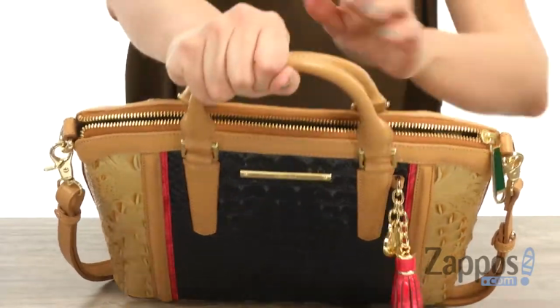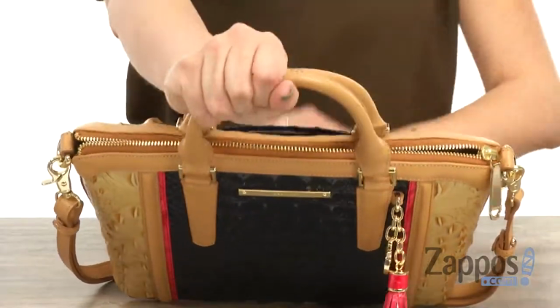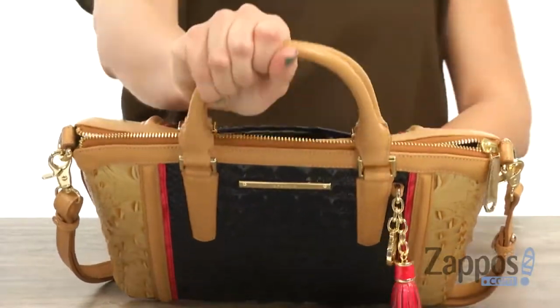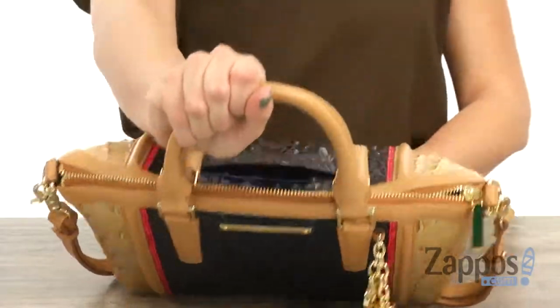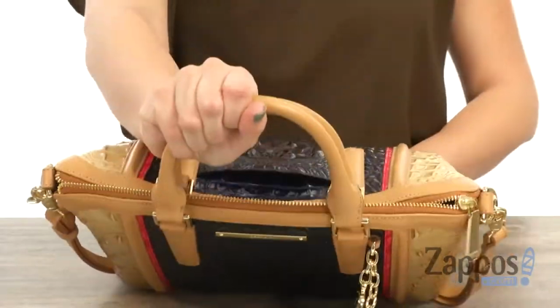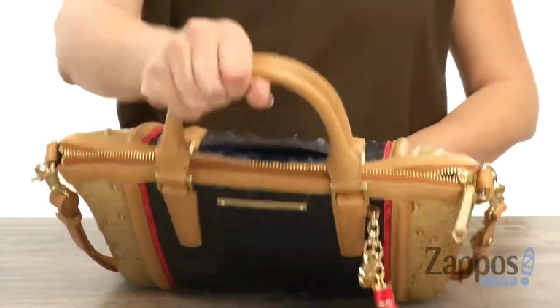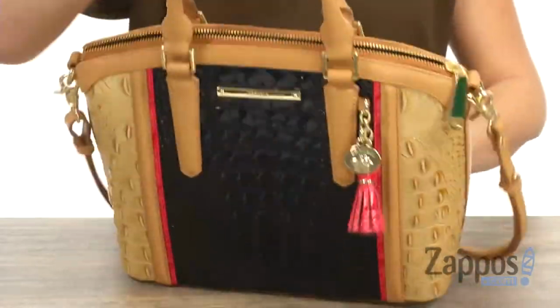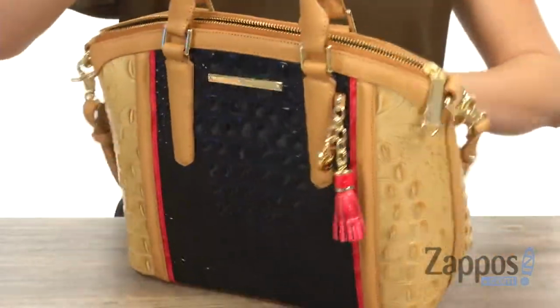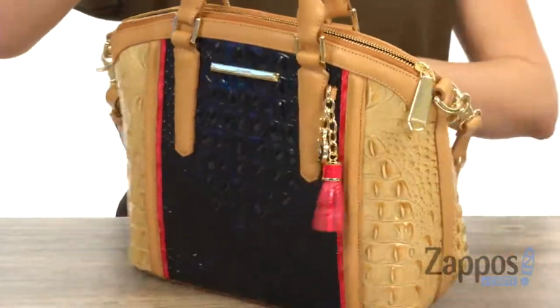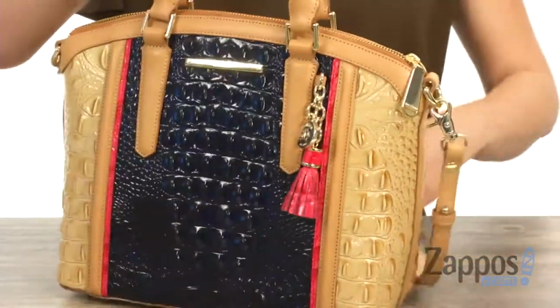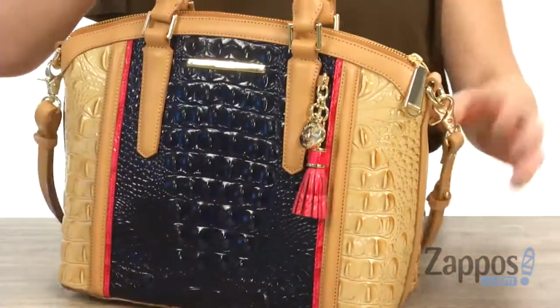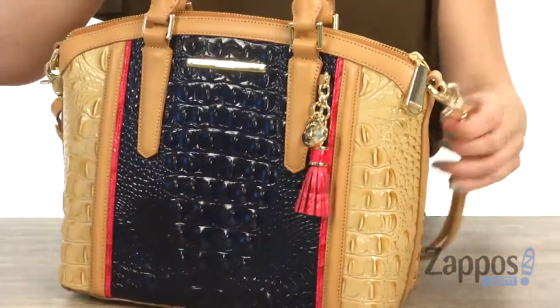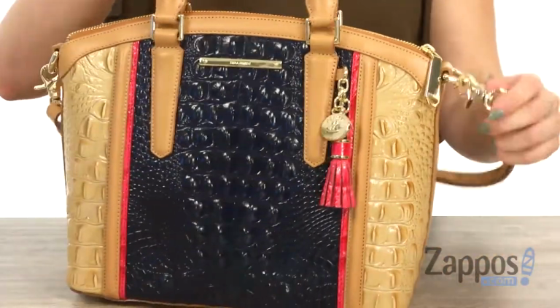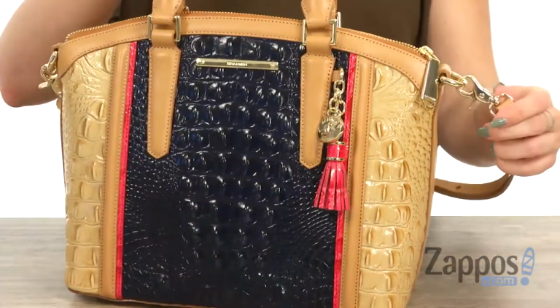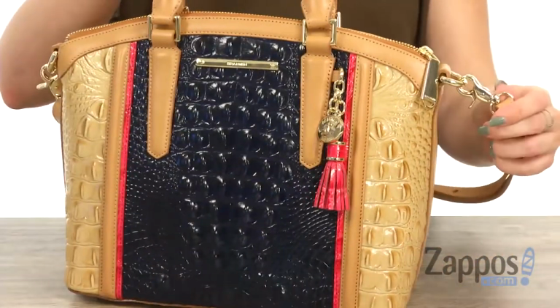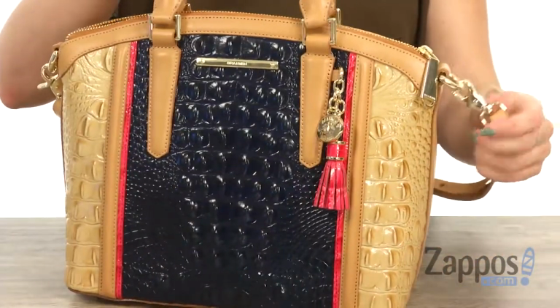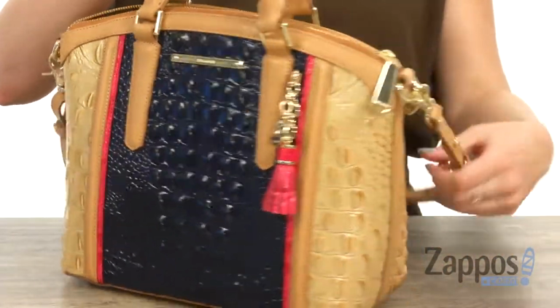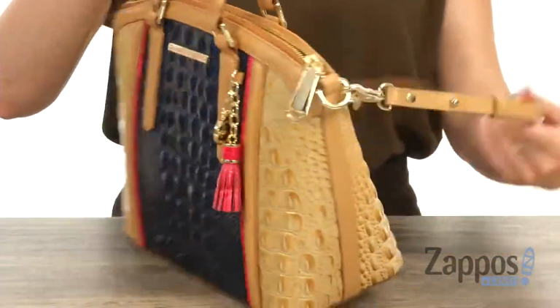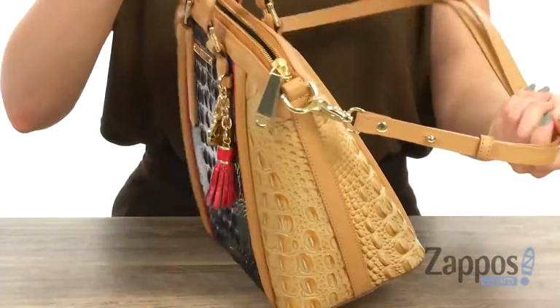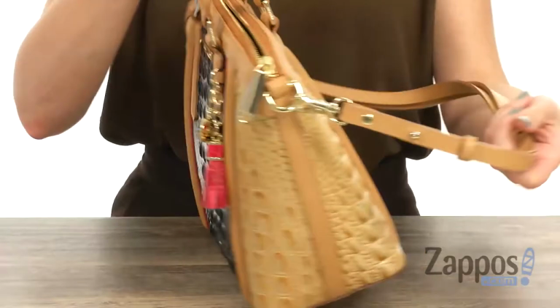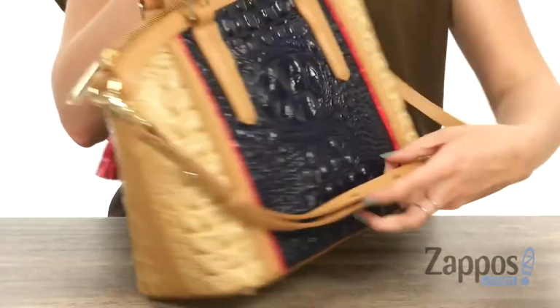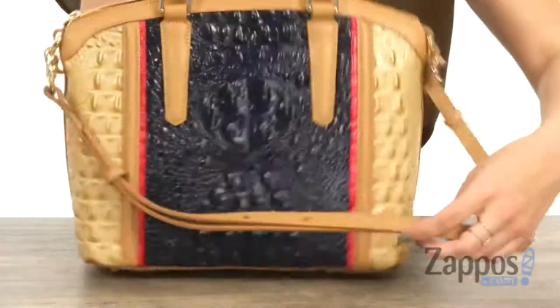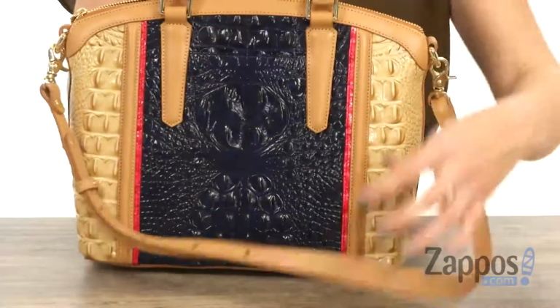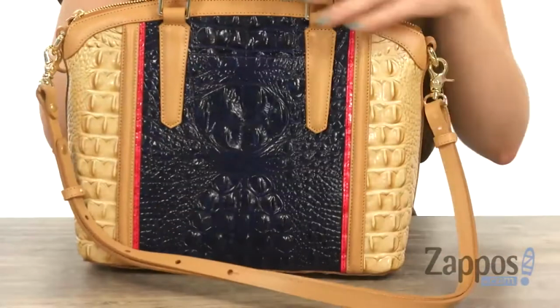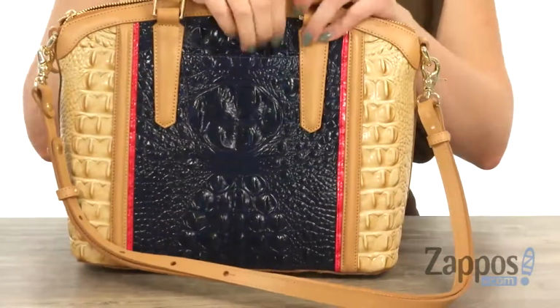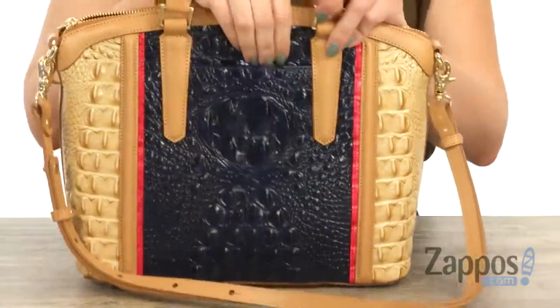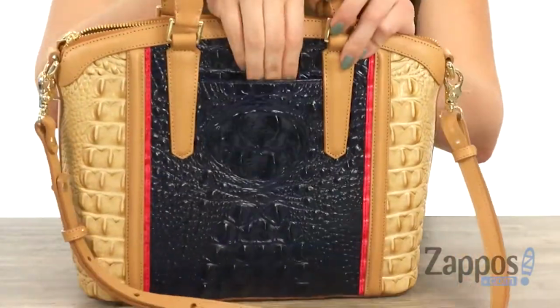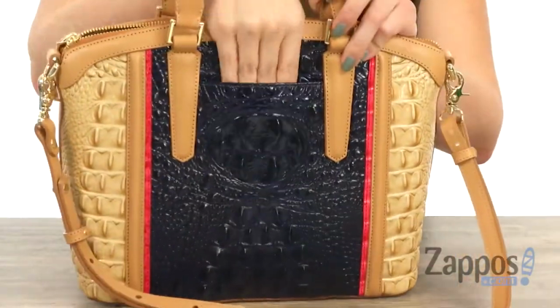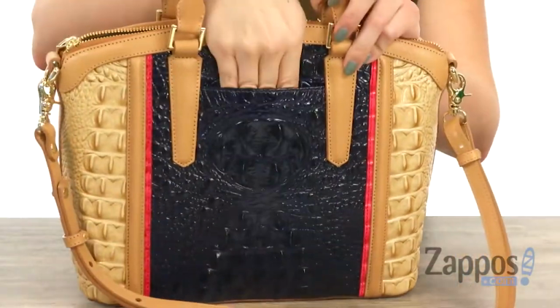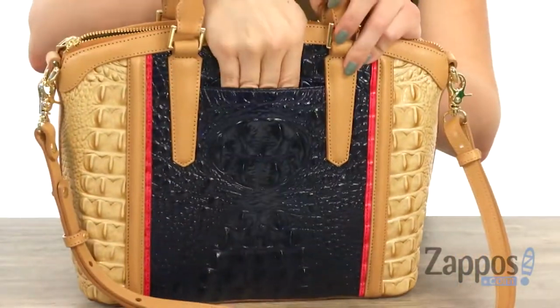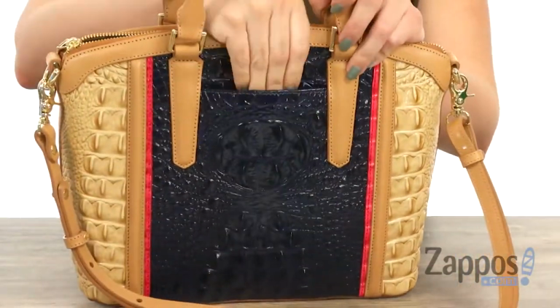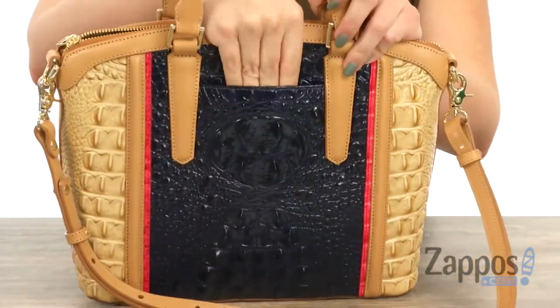It gives you rolled carrying handles at the top for a cute look and easy to carry. It also gives you an adjustable and detachable crossbody strap as well, and then the back gives you a small slip pocket.